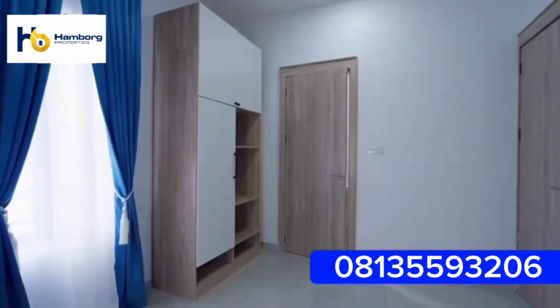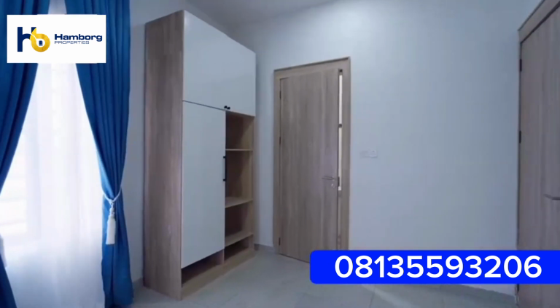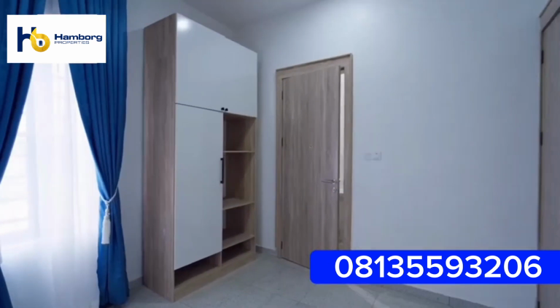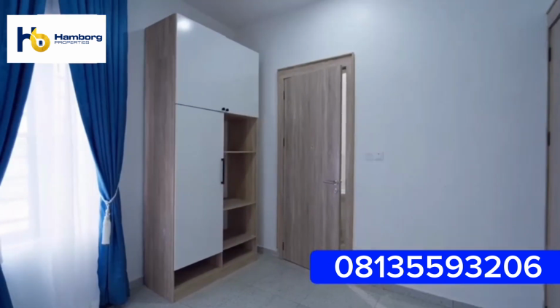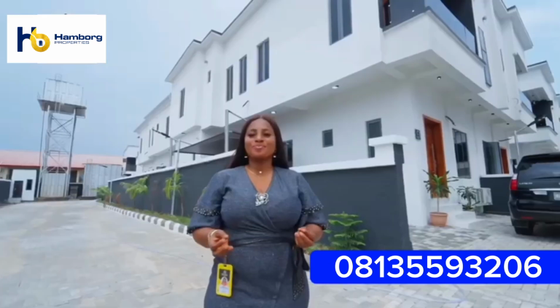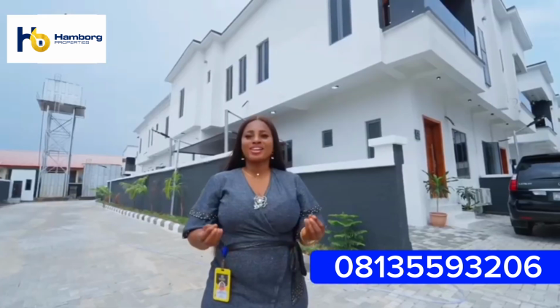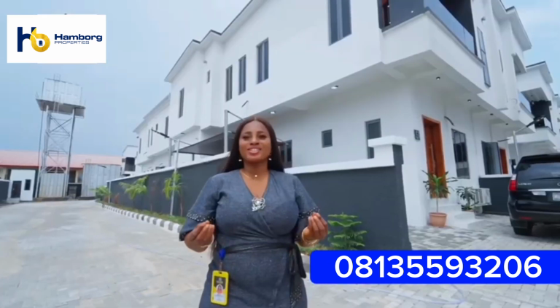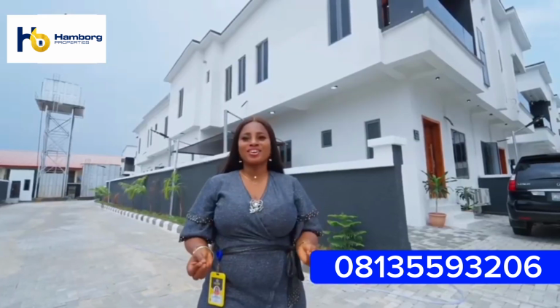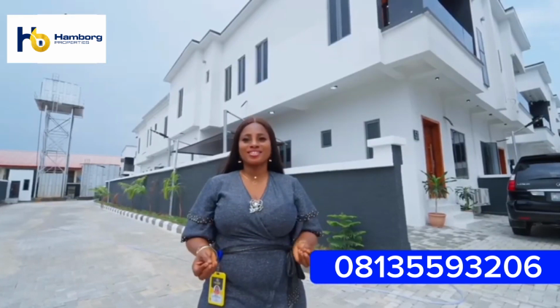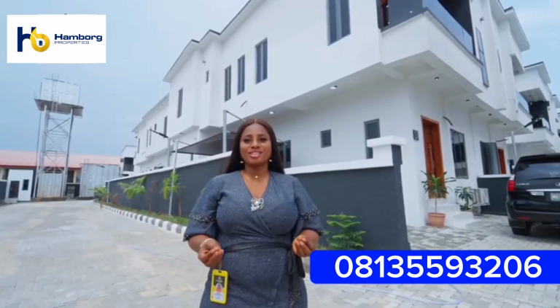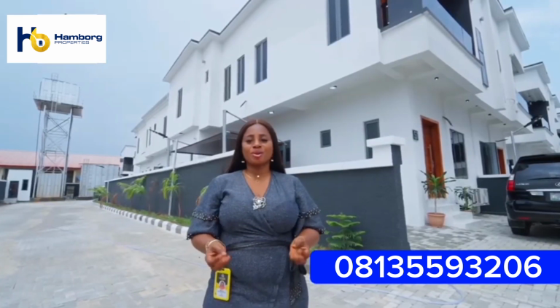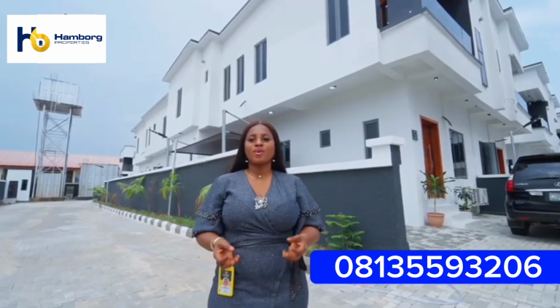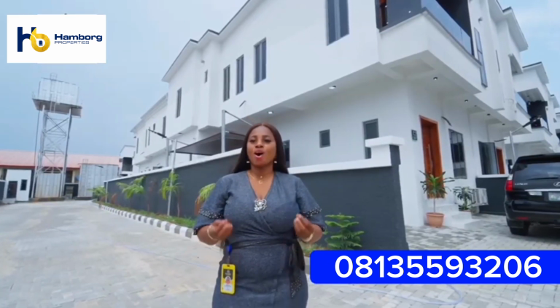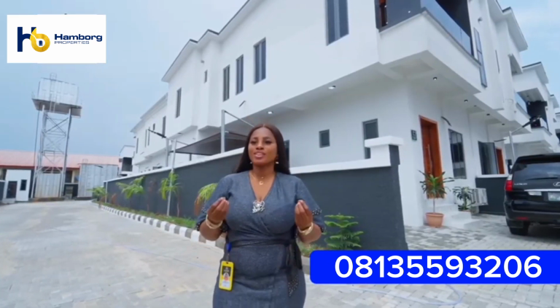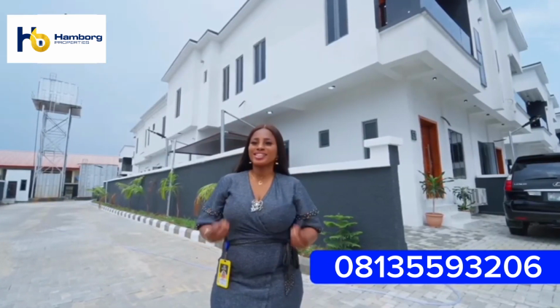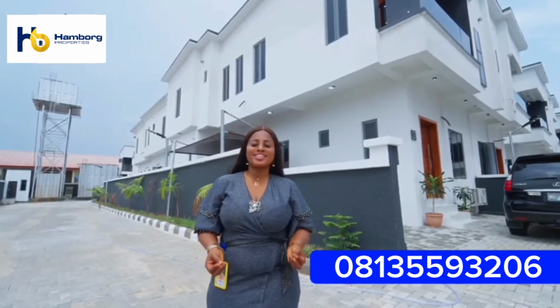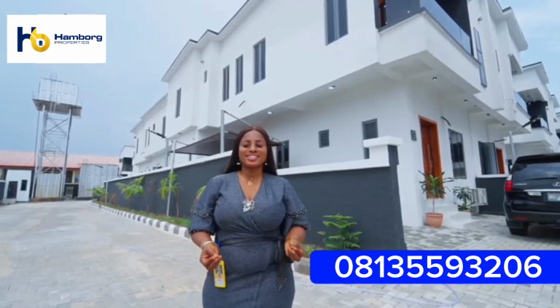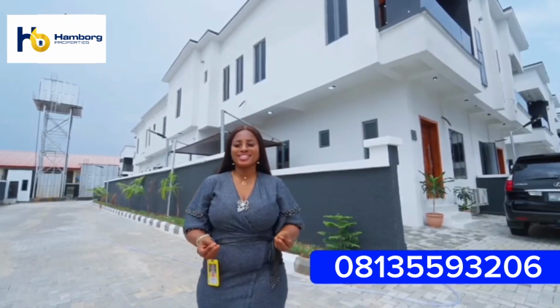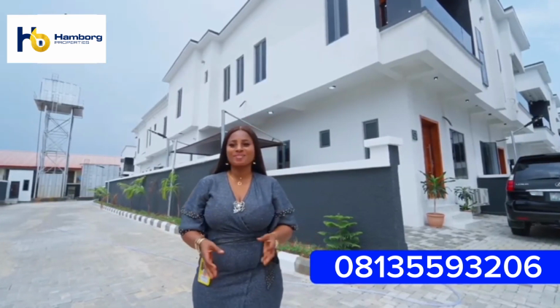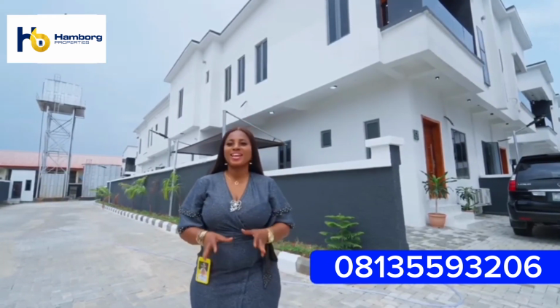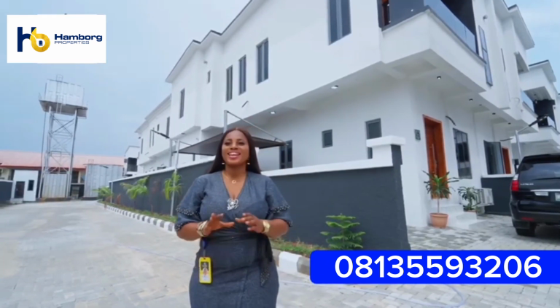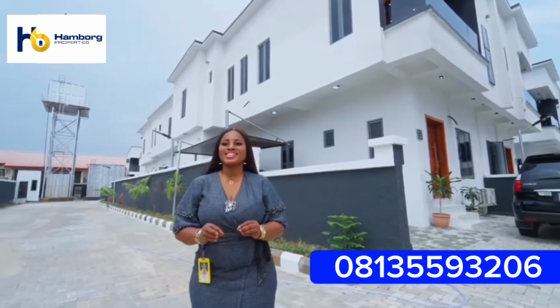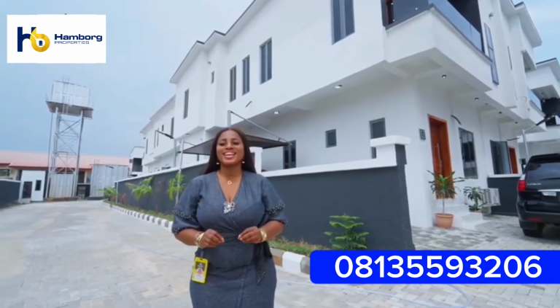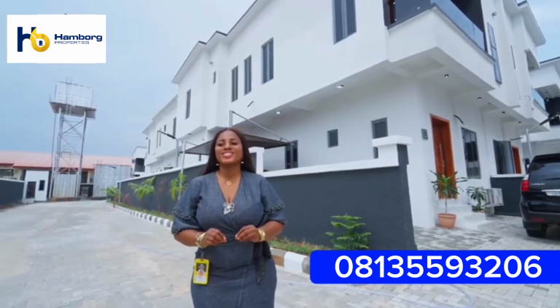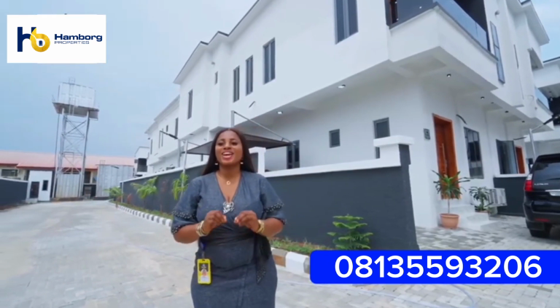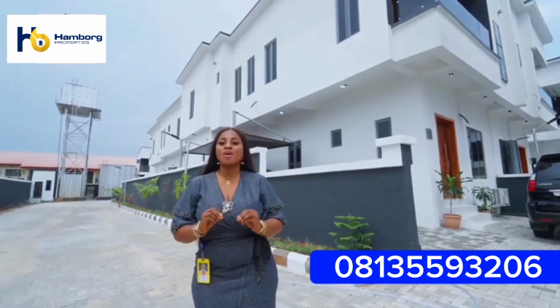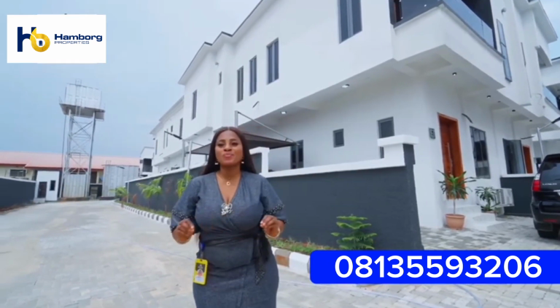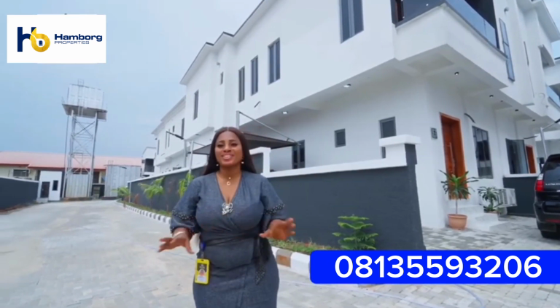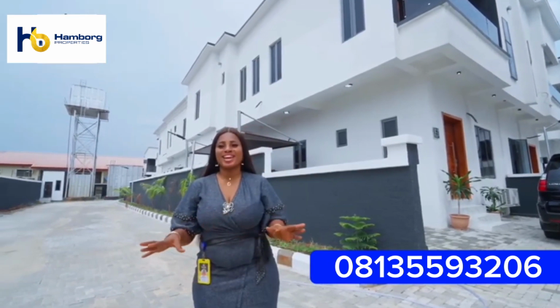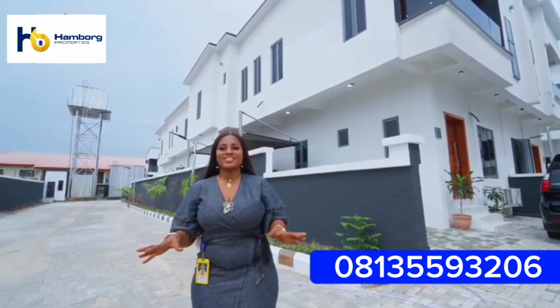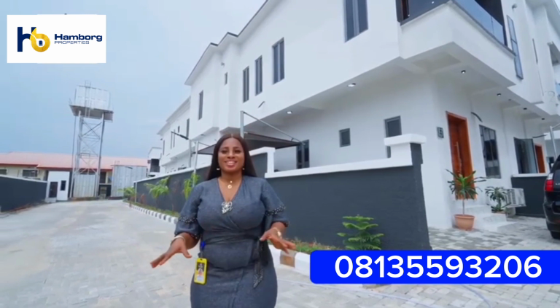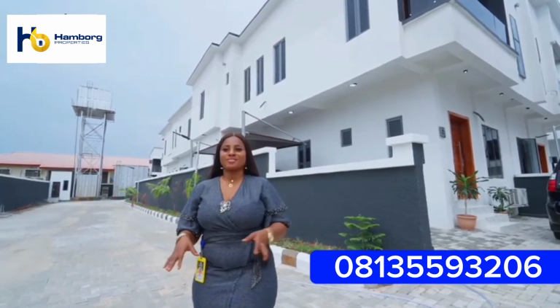Call the number showing on the screen or send us a DM. Let's get you a home that you deserve.